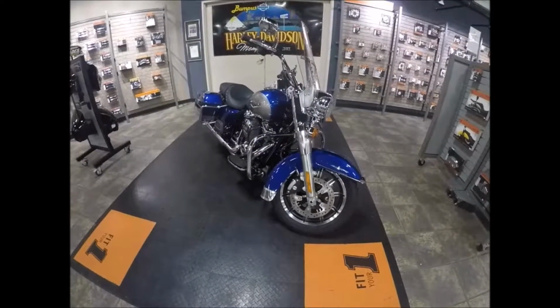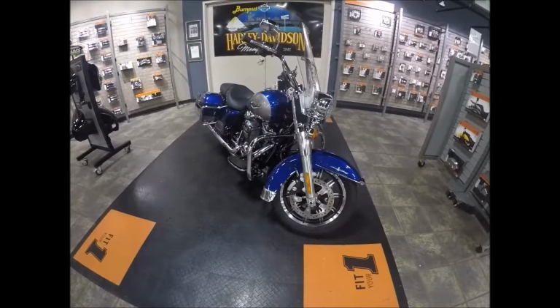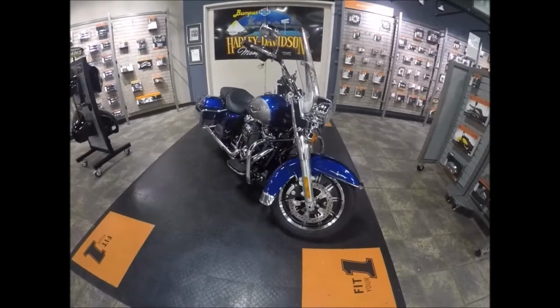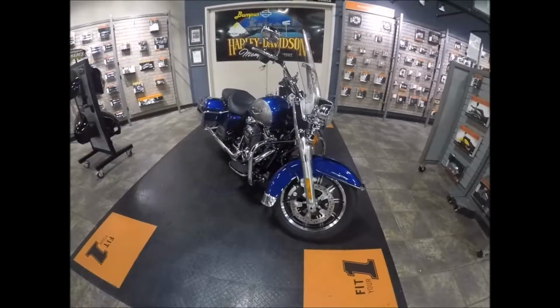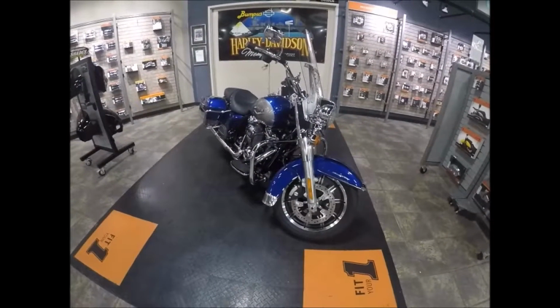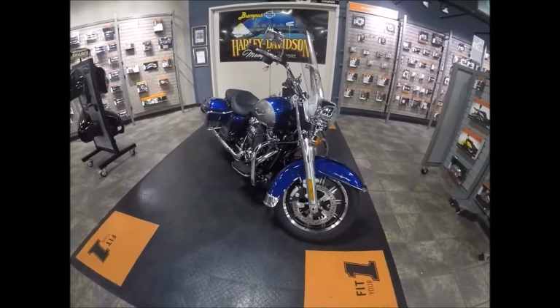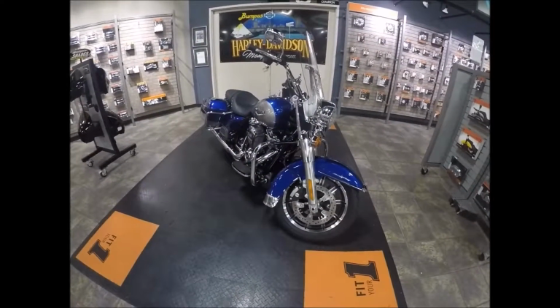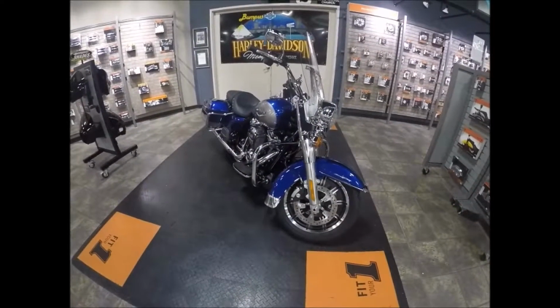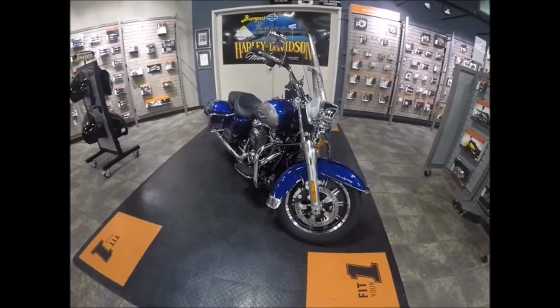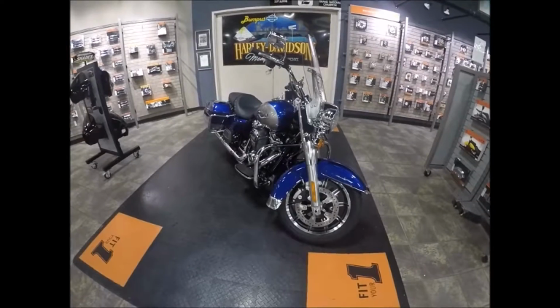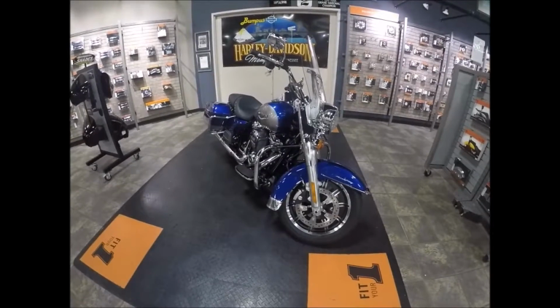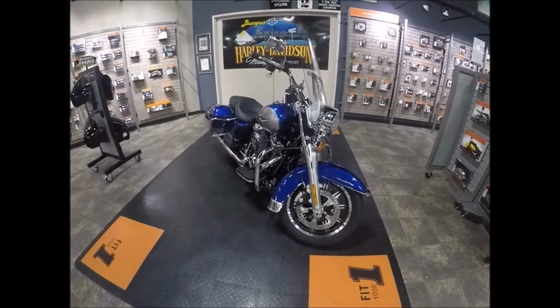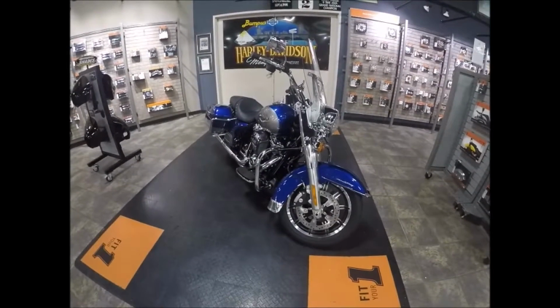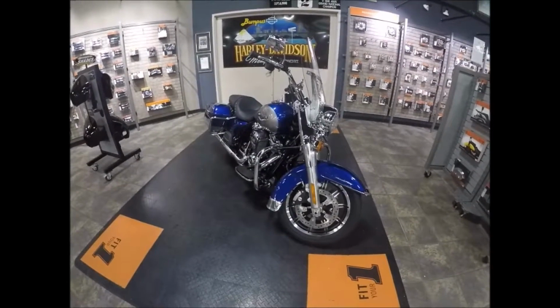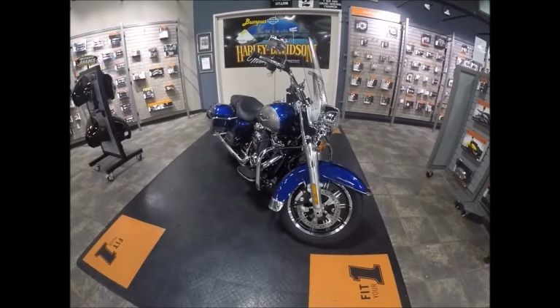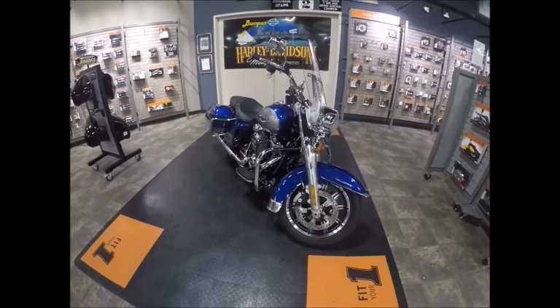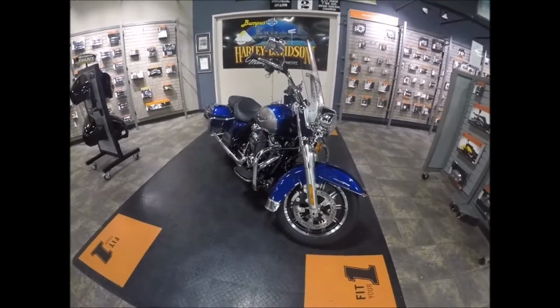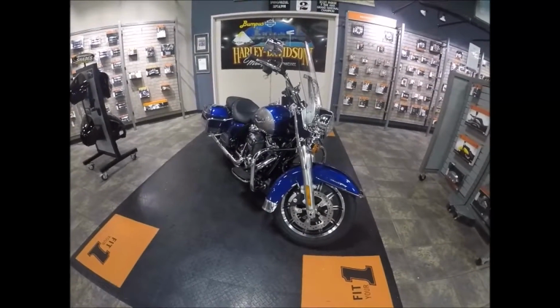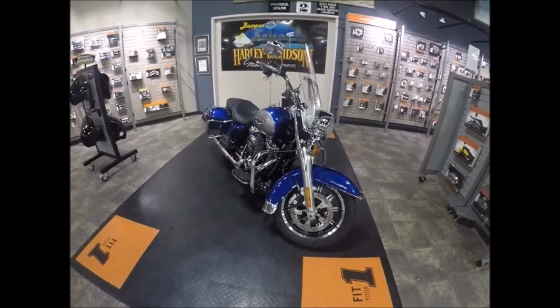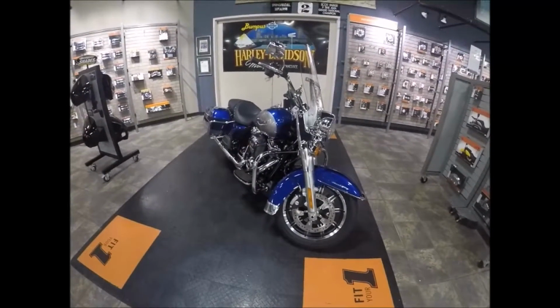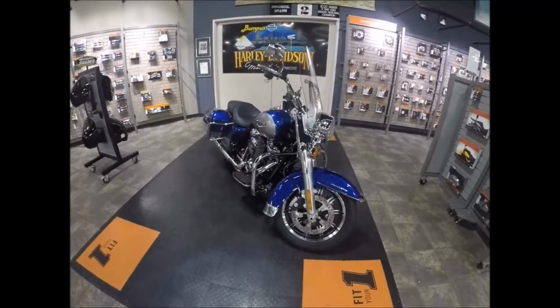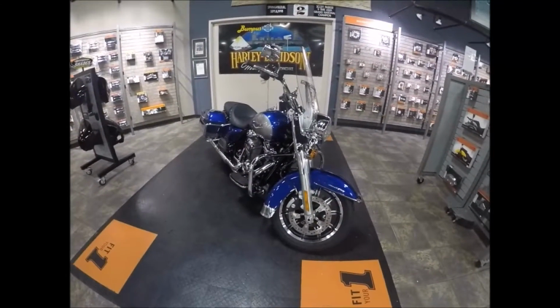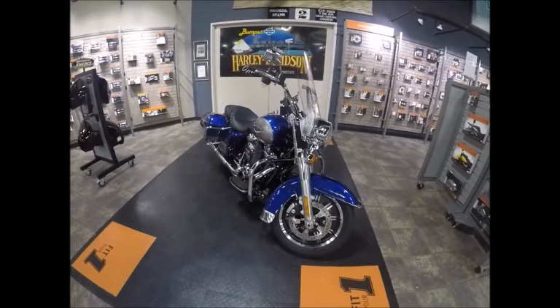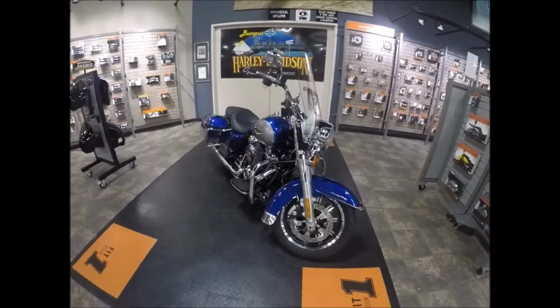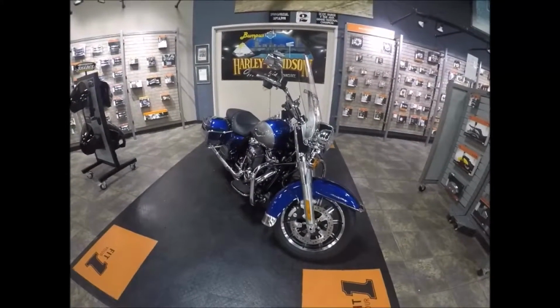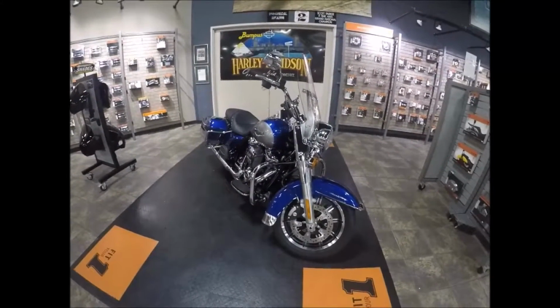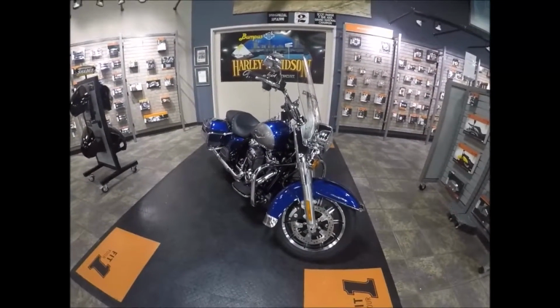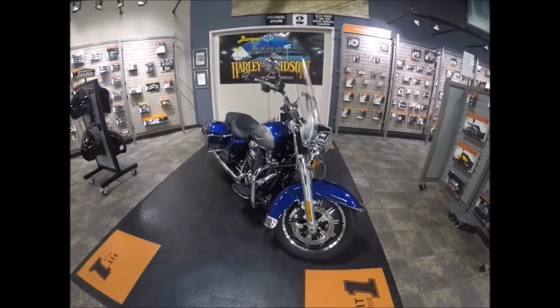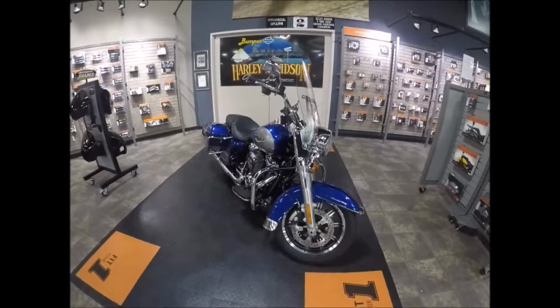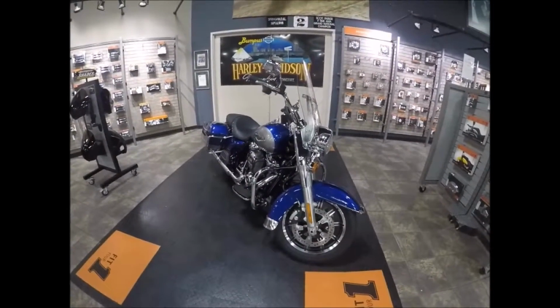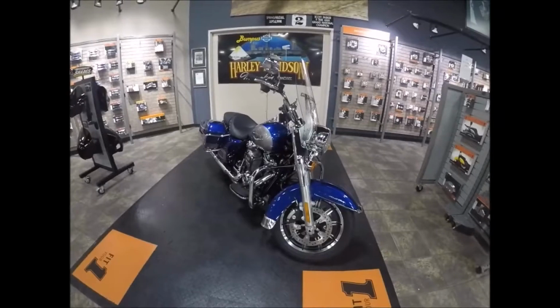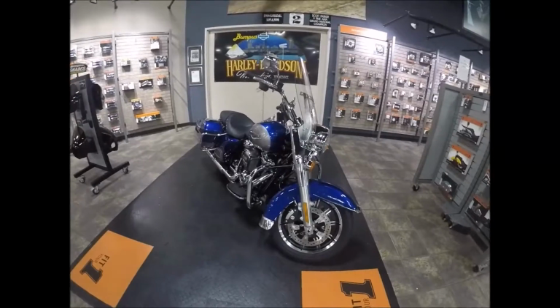Hey, it's Jeff O with the Internet Motorcycle Sales Guy, and today we're looking at a brand new 2017 Road King at Bumpus Harley-Davidson here in Memphis, Tennessee.